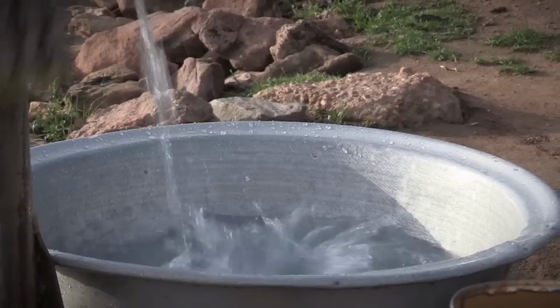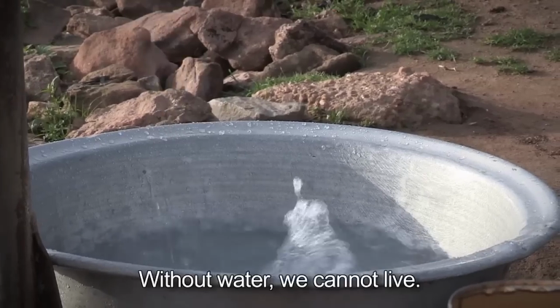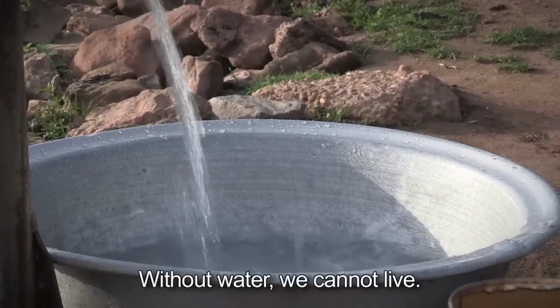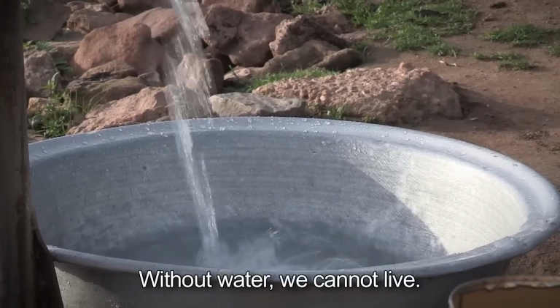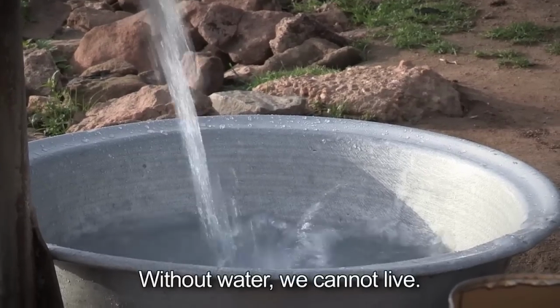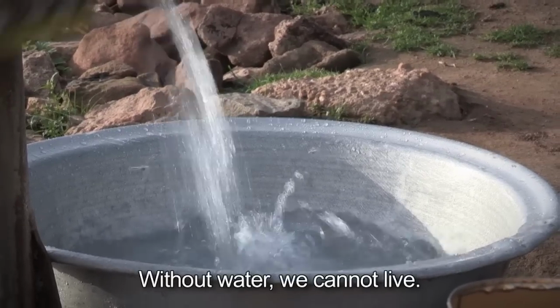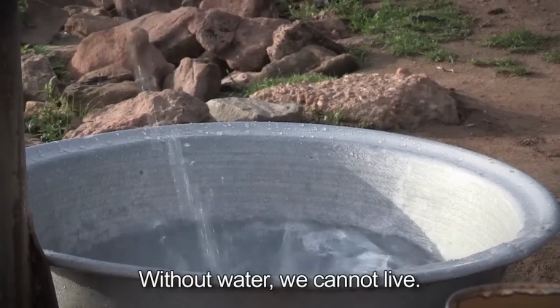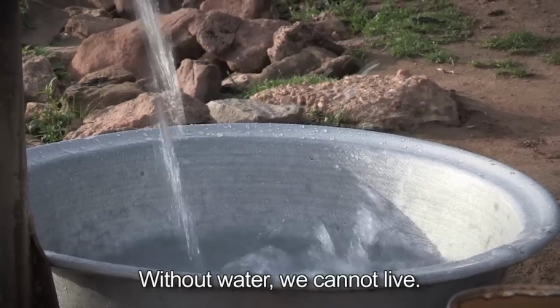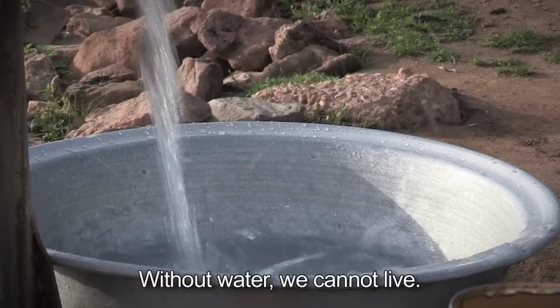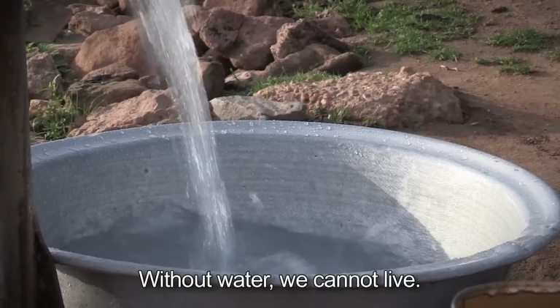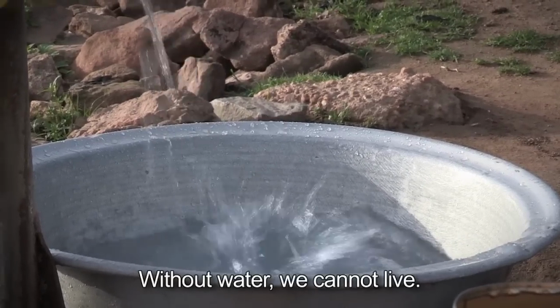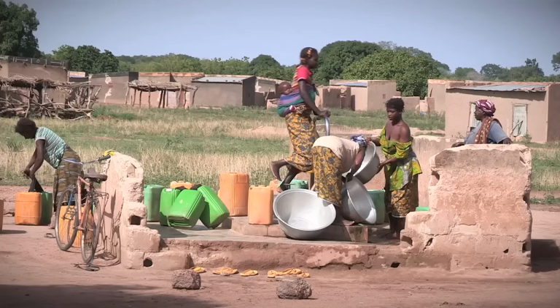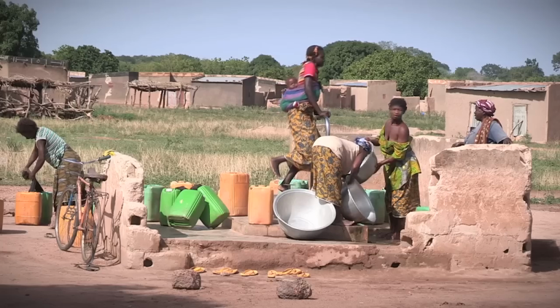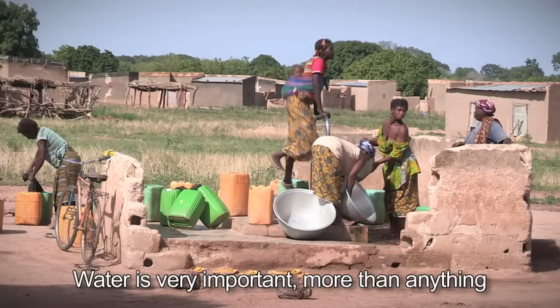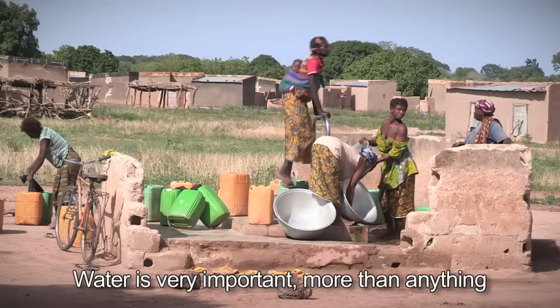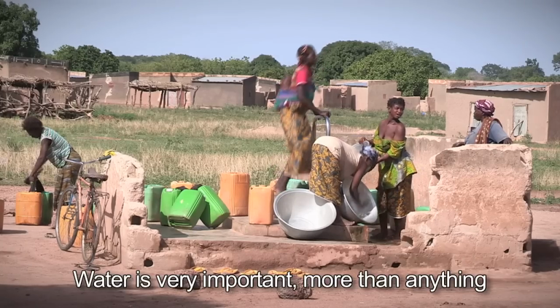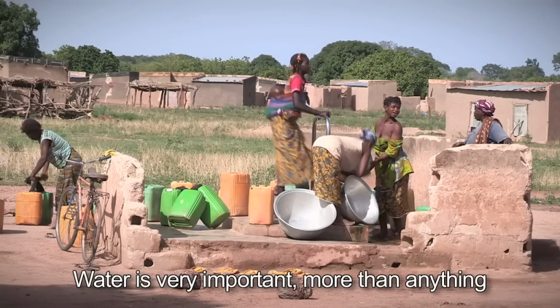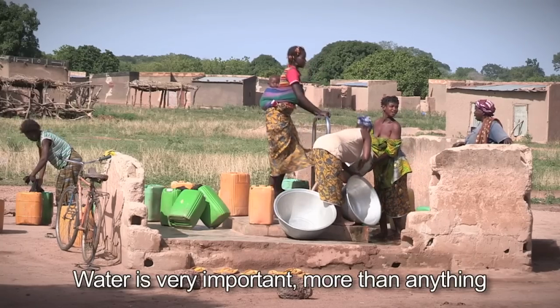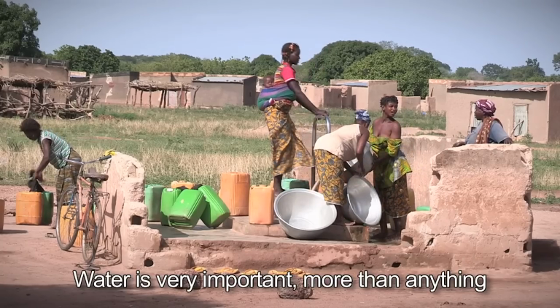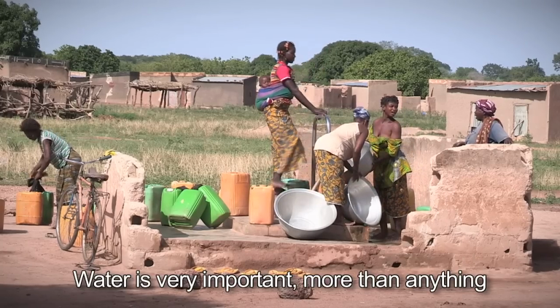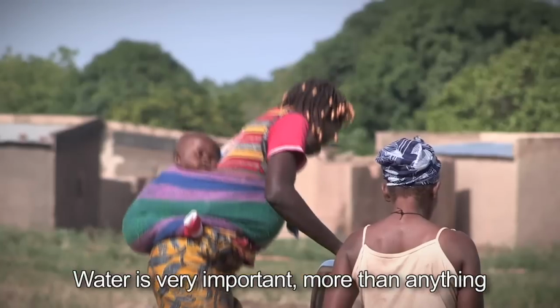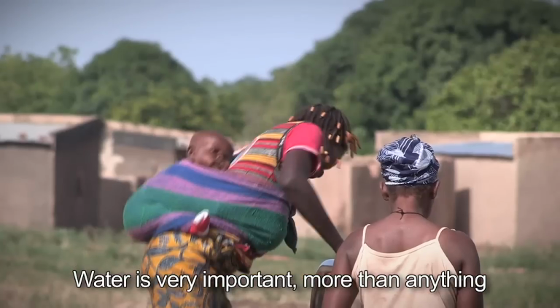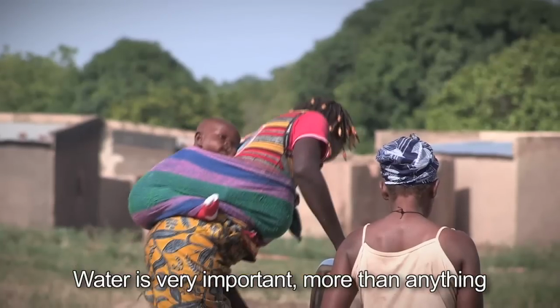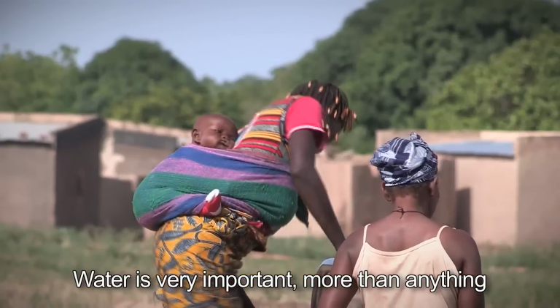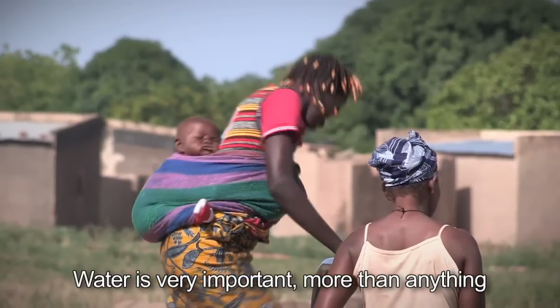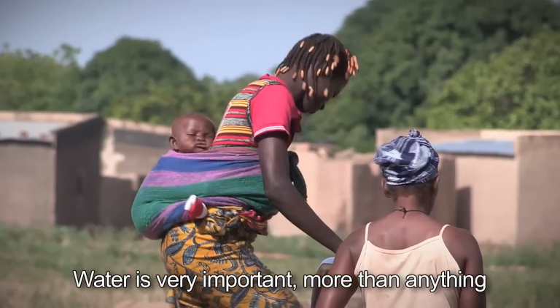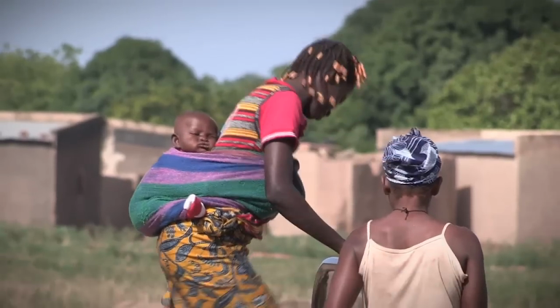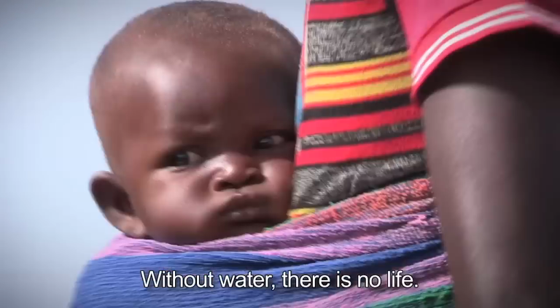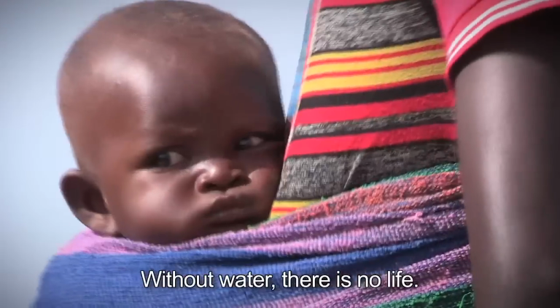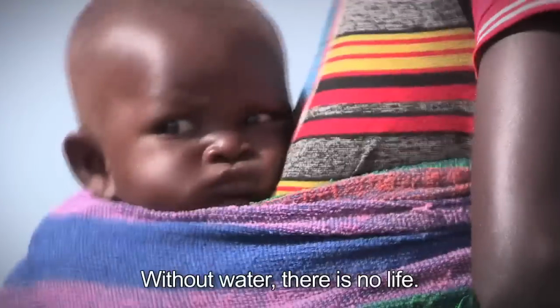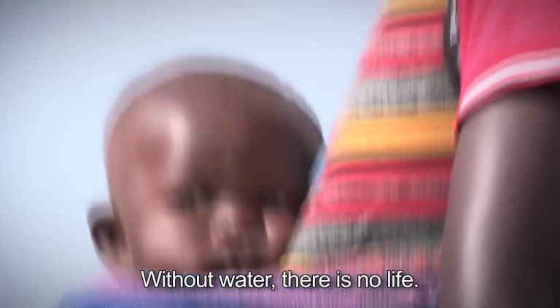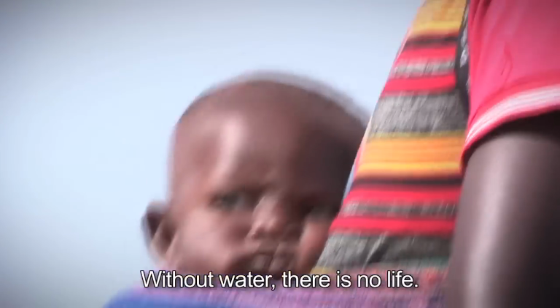Without water, we cannot live. The water is very important, more than everything. Without water, there is no life.